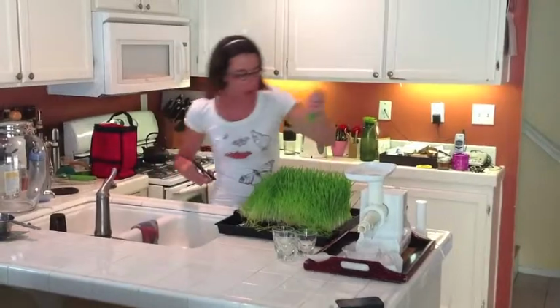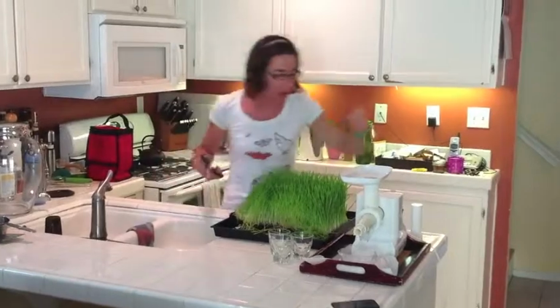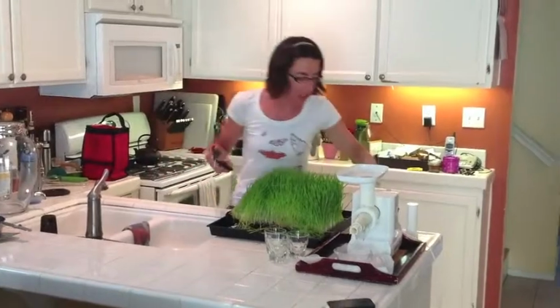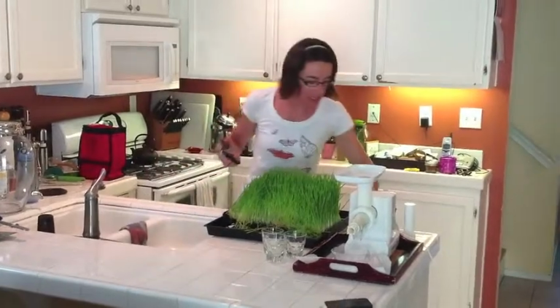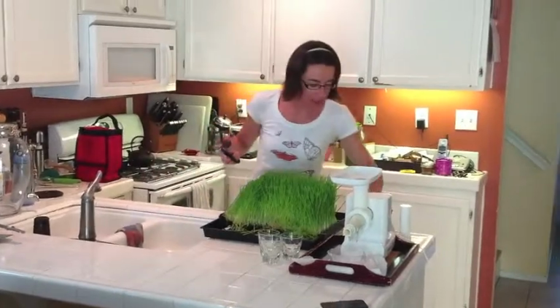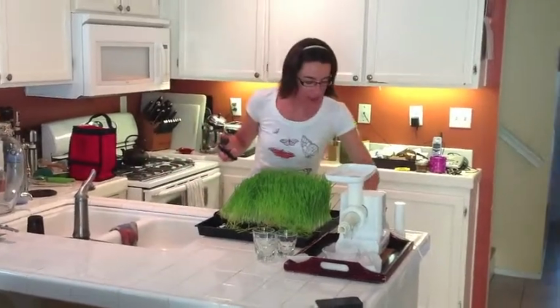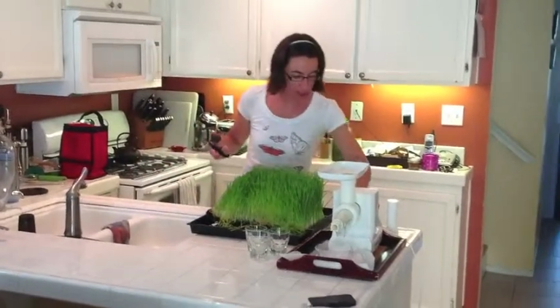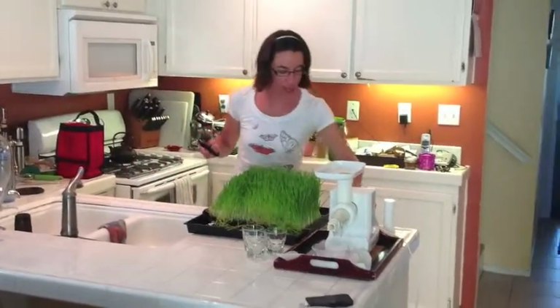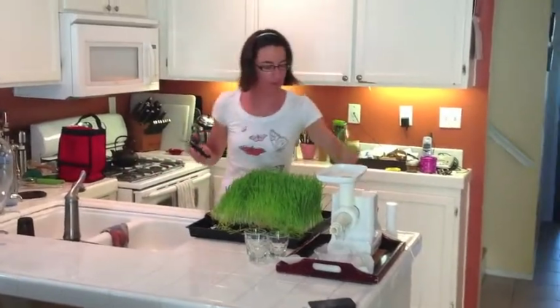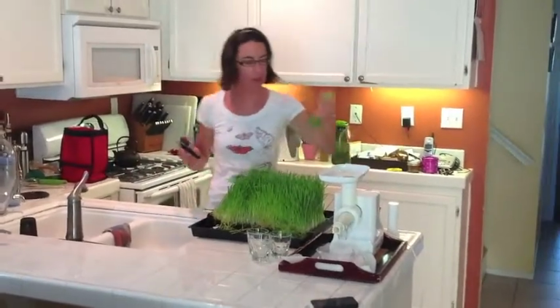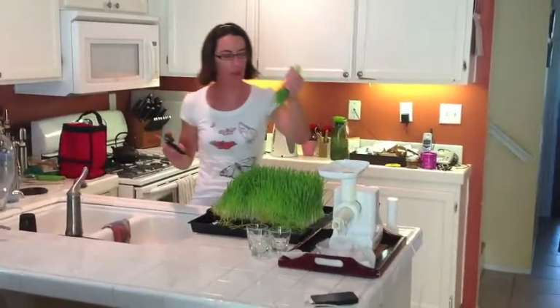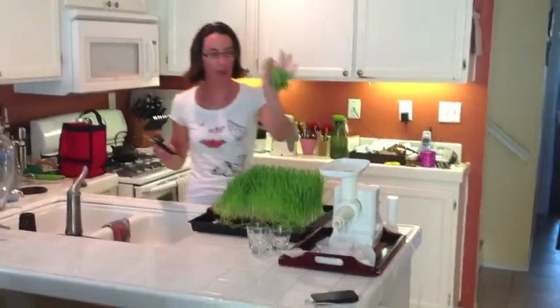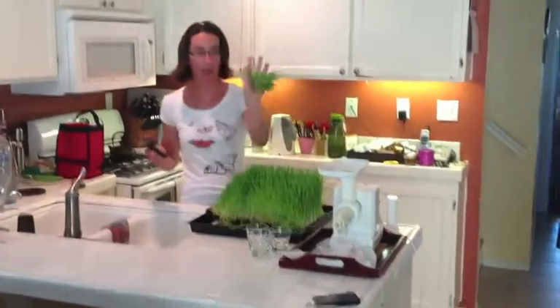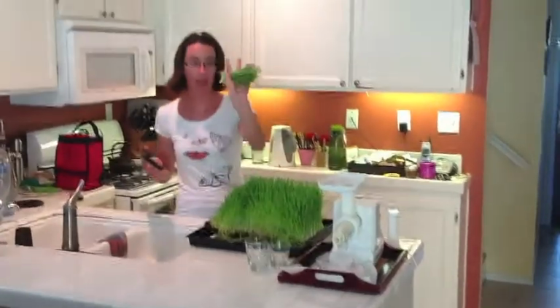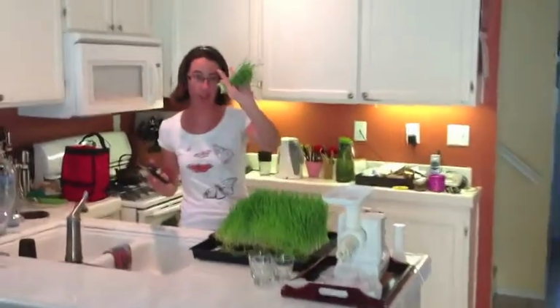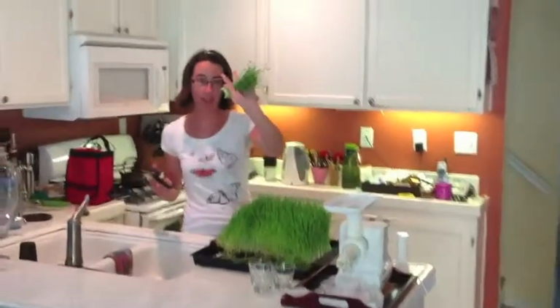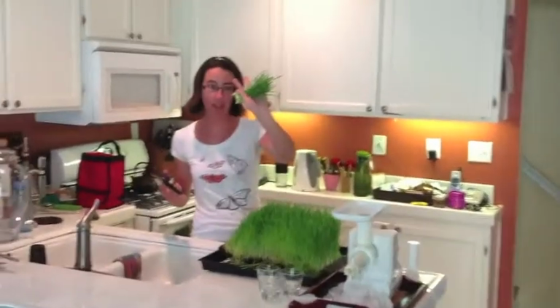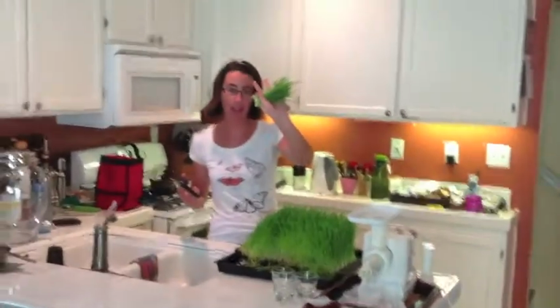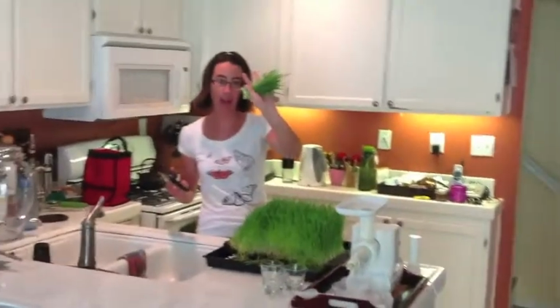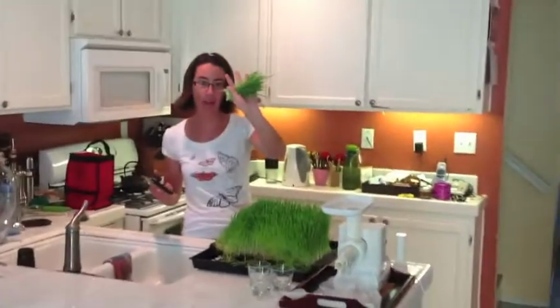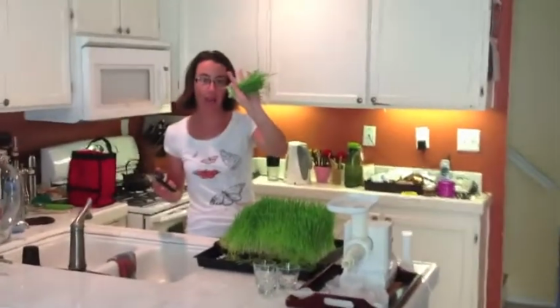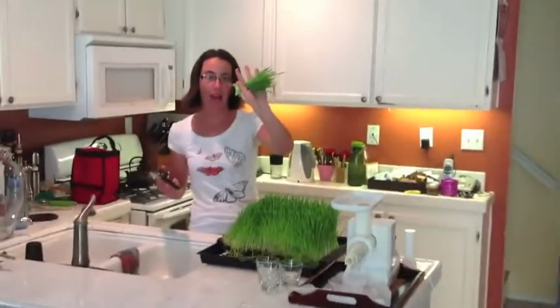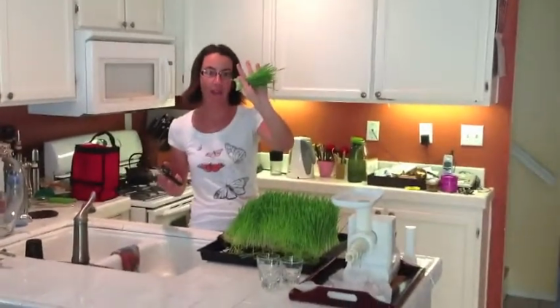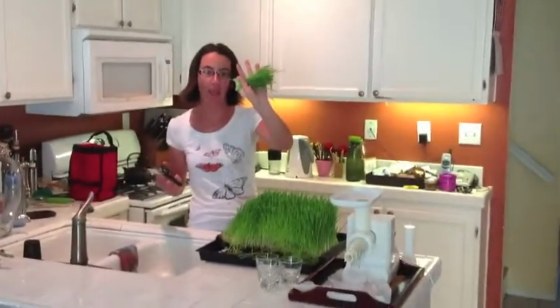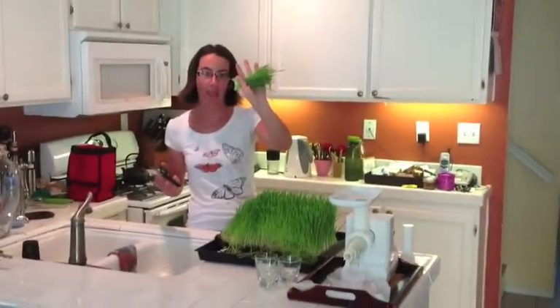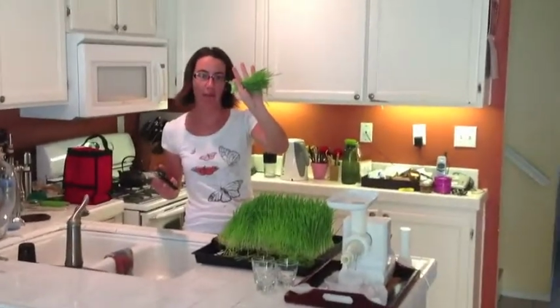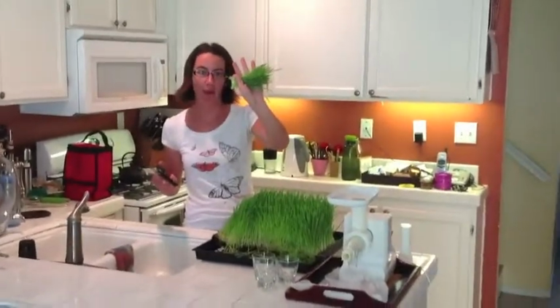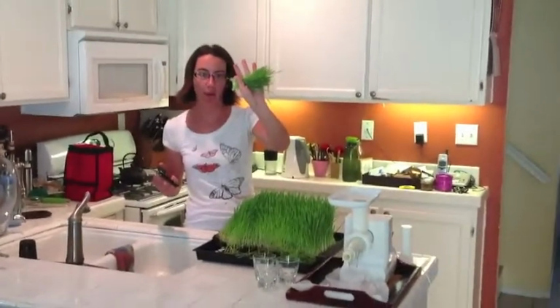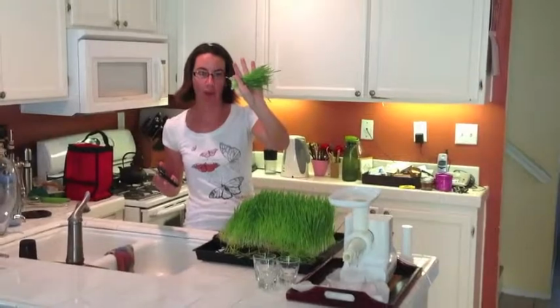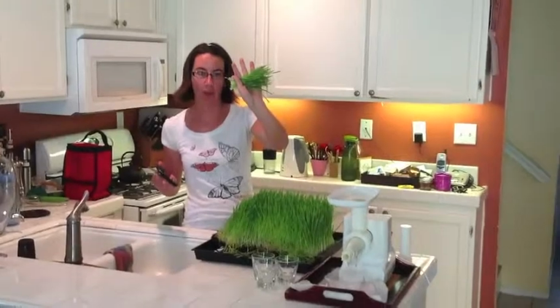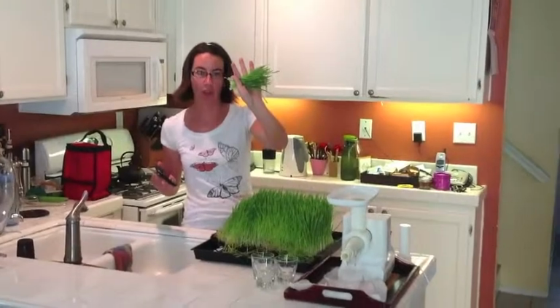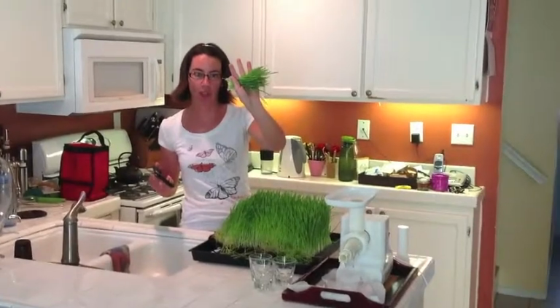You're going to need — I have this much already — I'm probably going to get twice this amount, and that's going to be enough for about one ounce of juice.